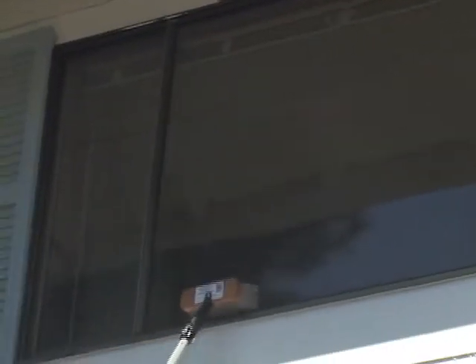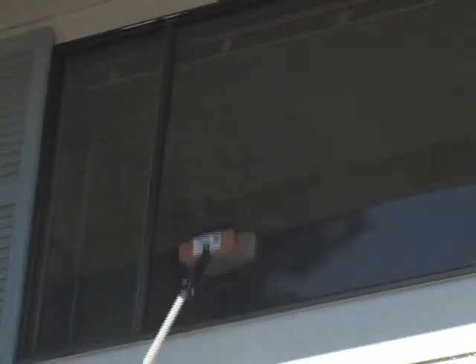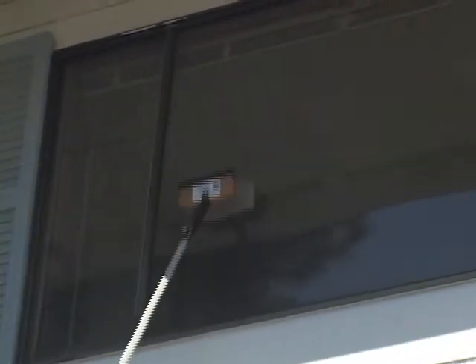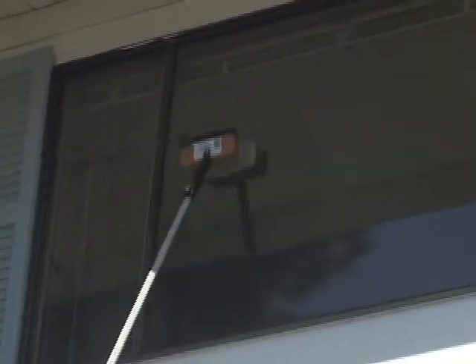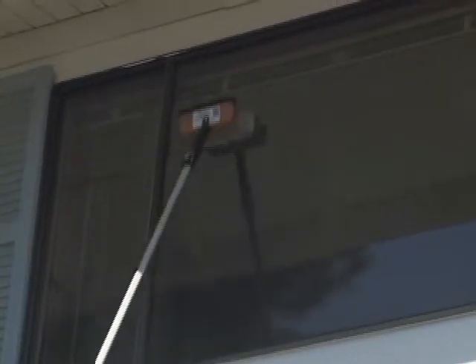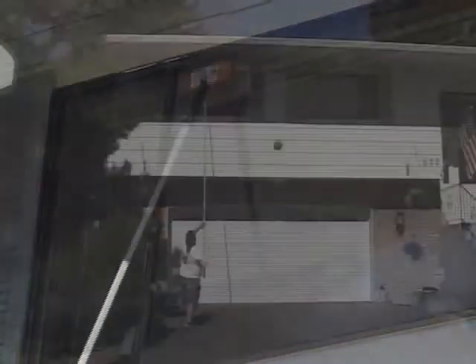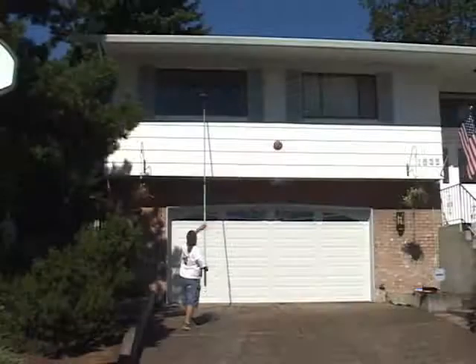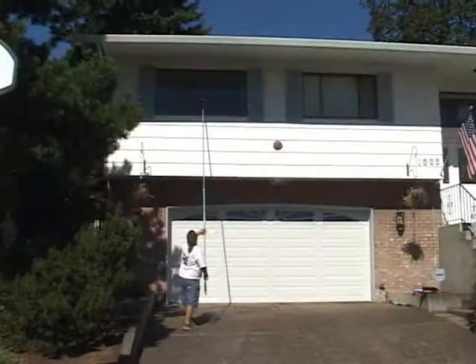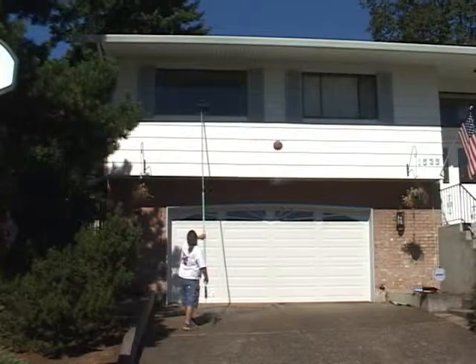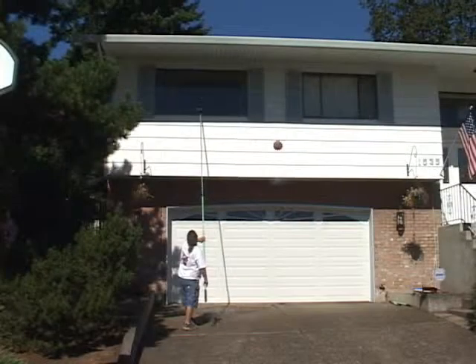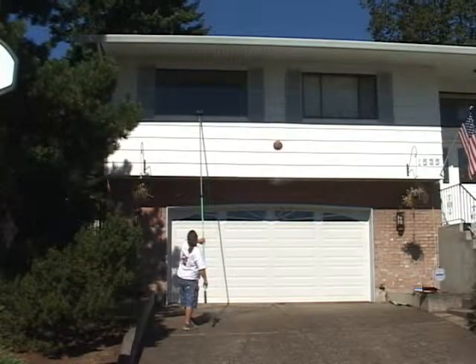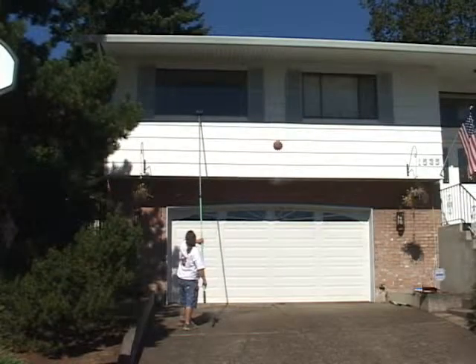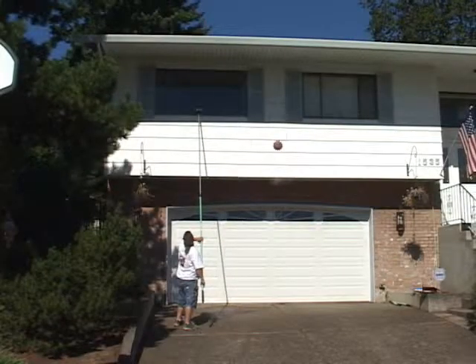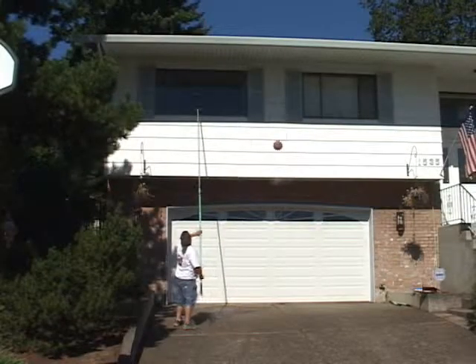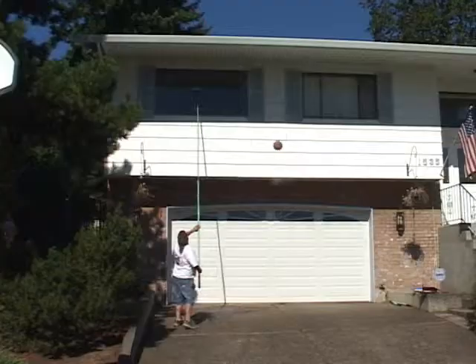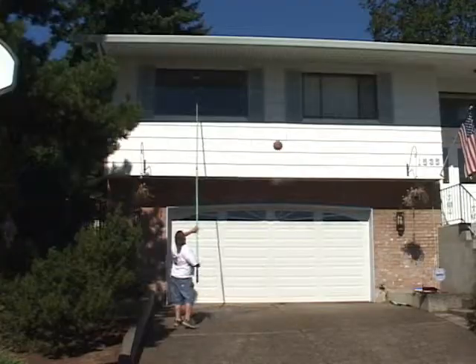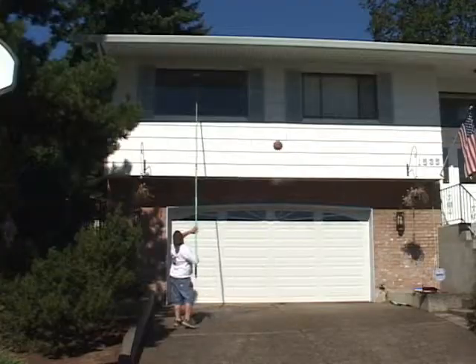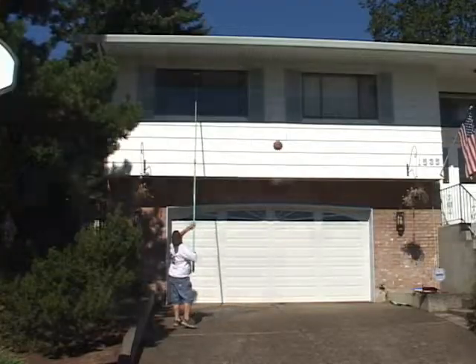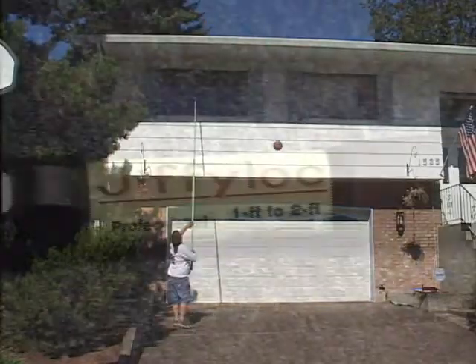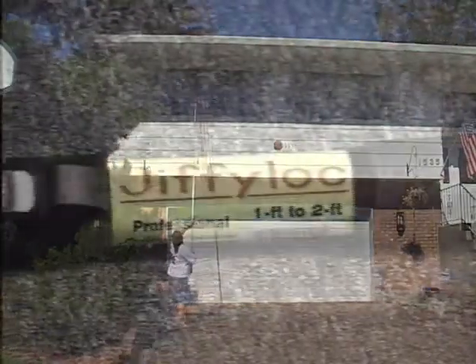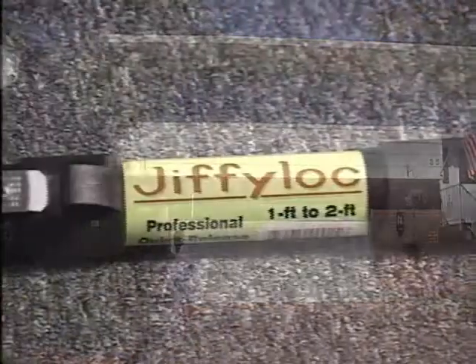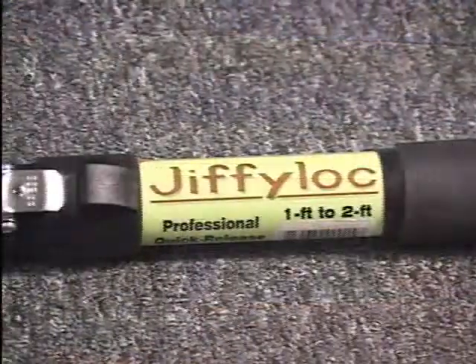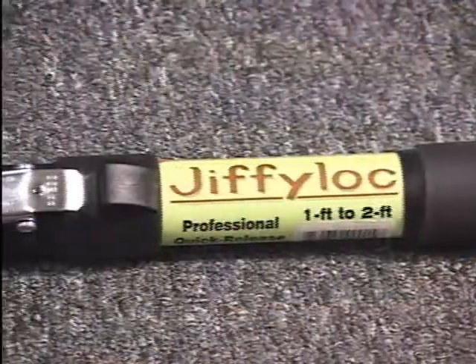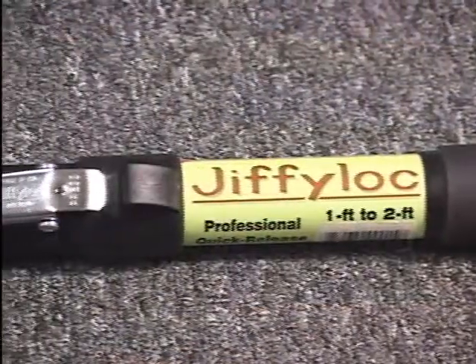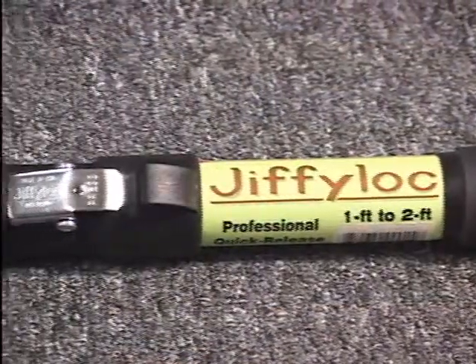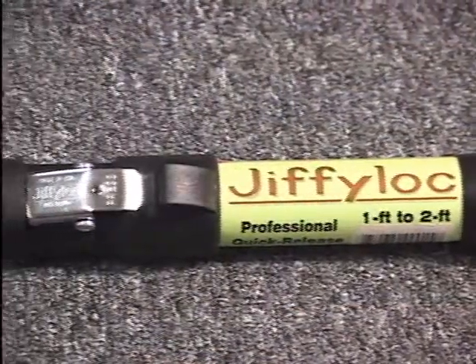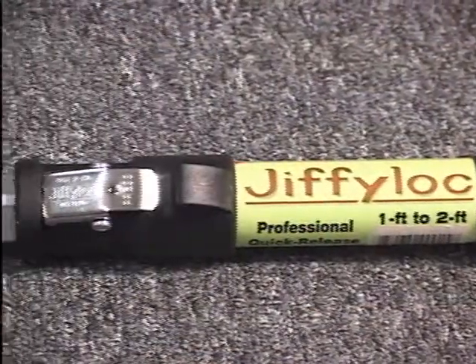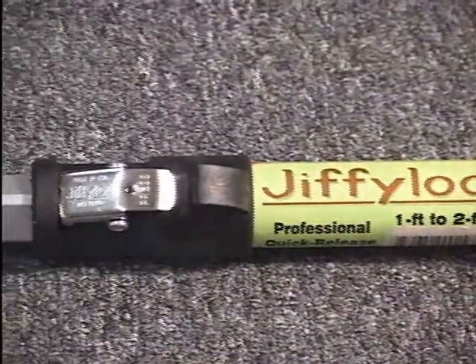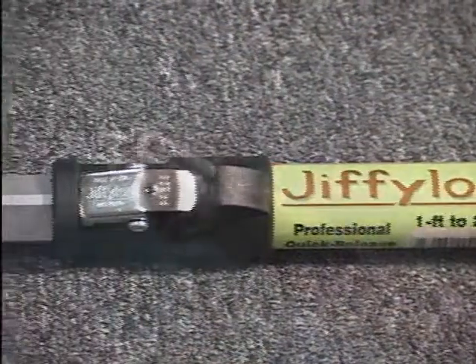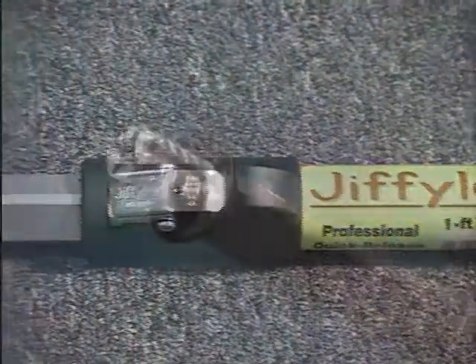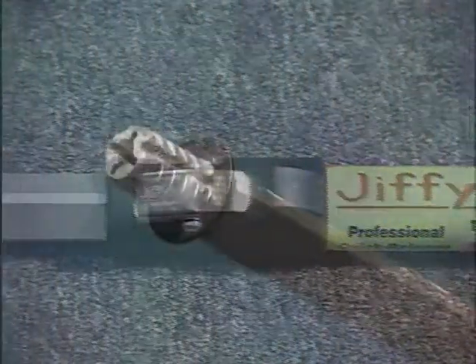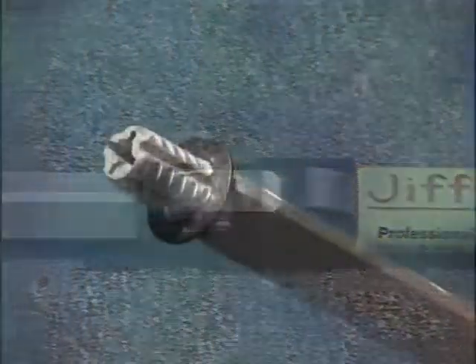All Jiffy Lock tools and poles work with most other brands of tools and poles. Jiffy Lock extension poles are all threaded.